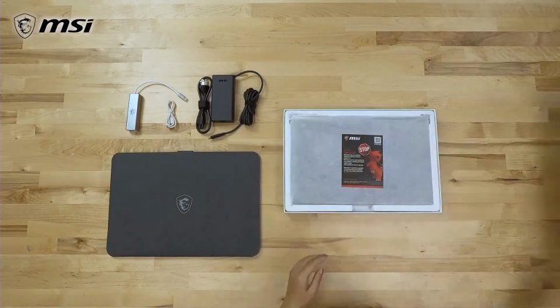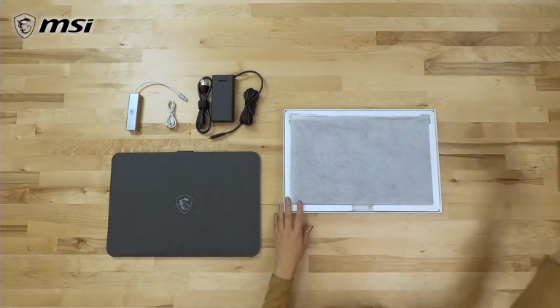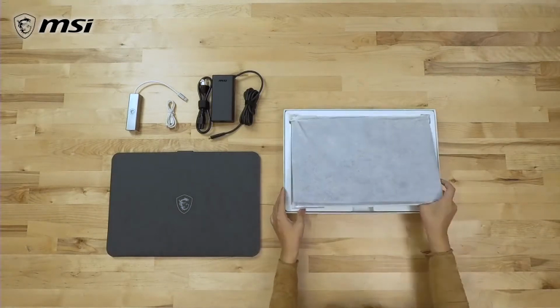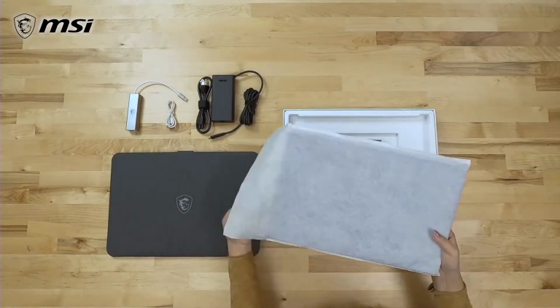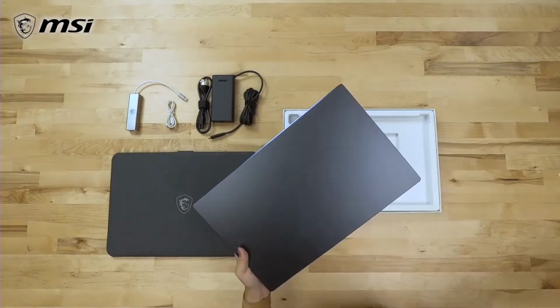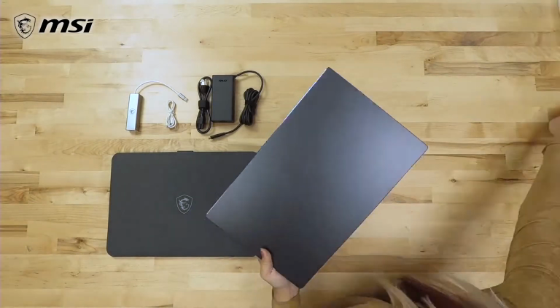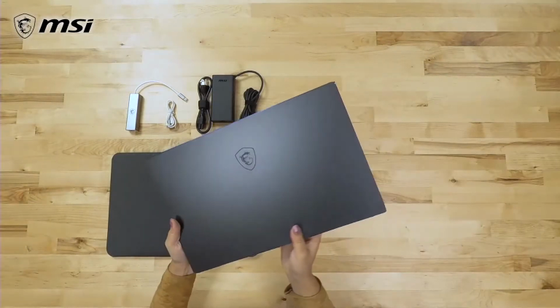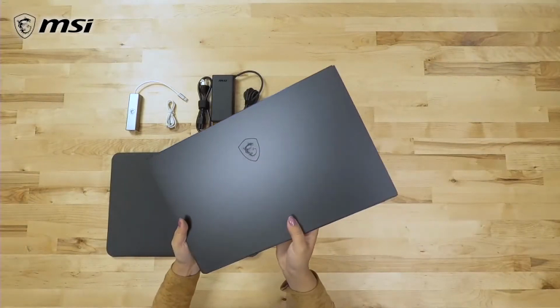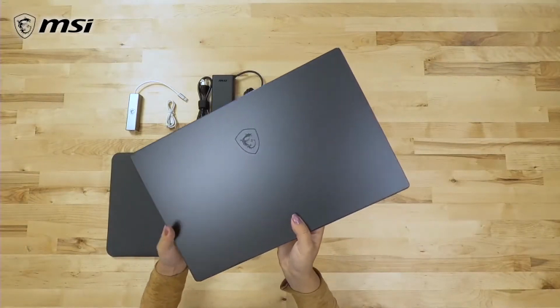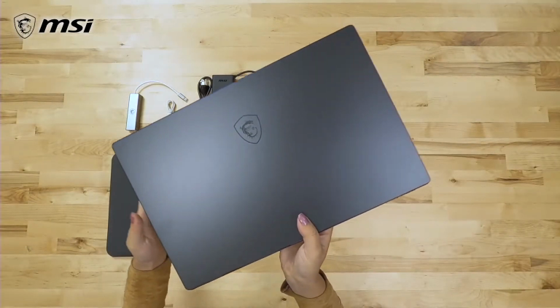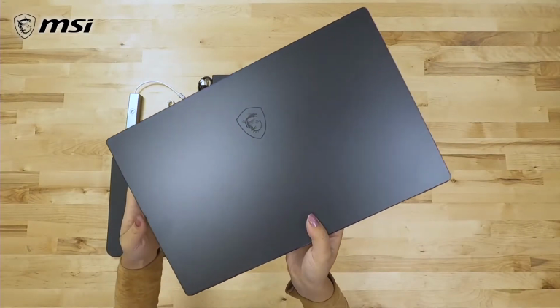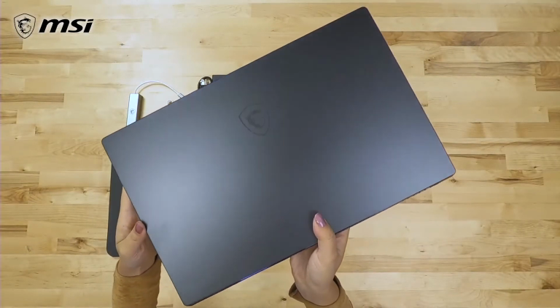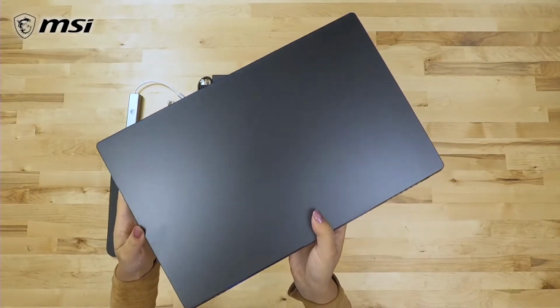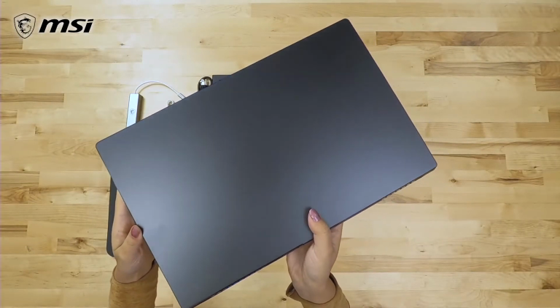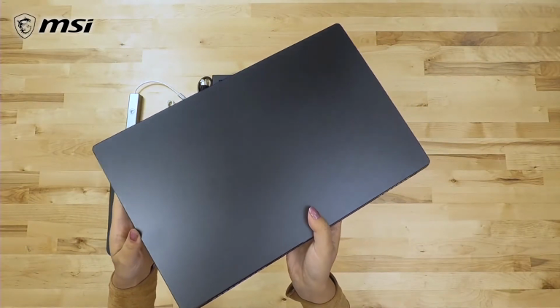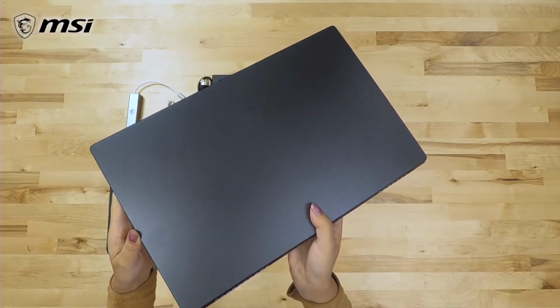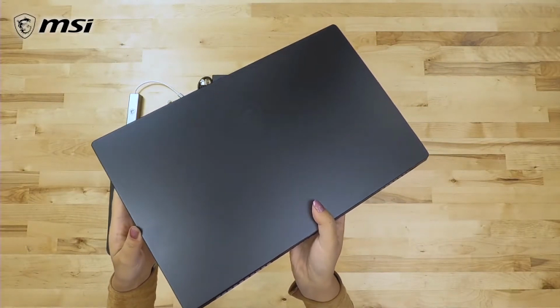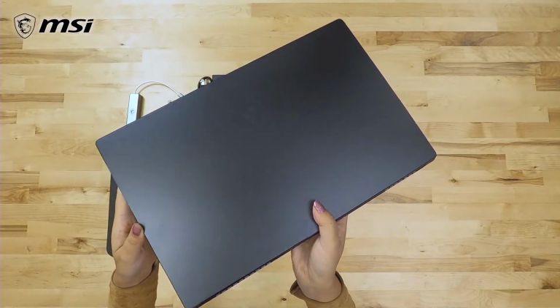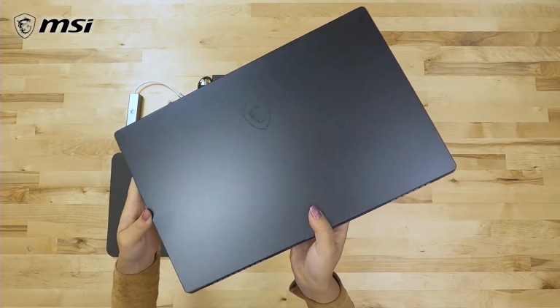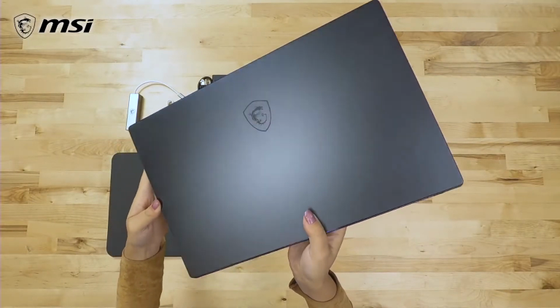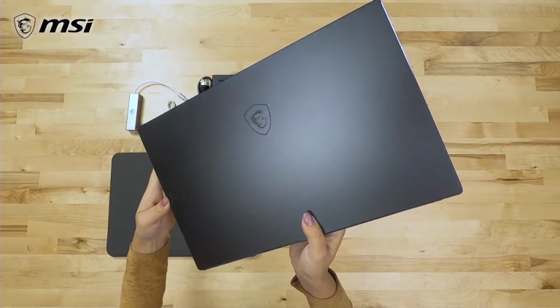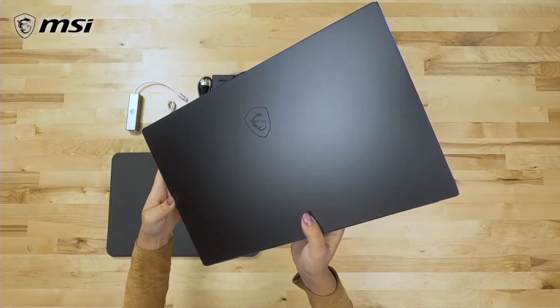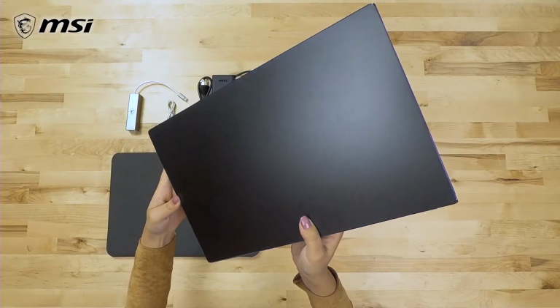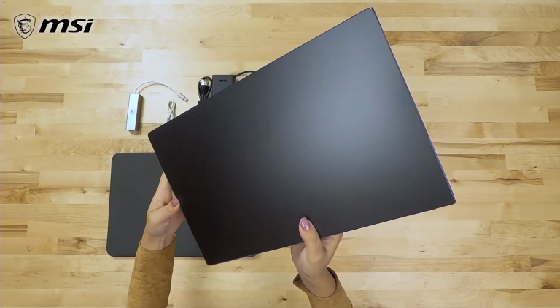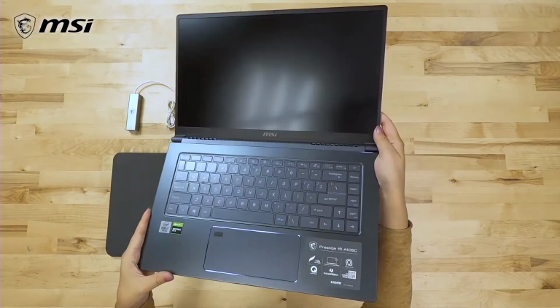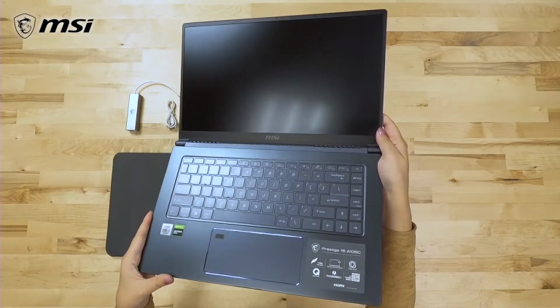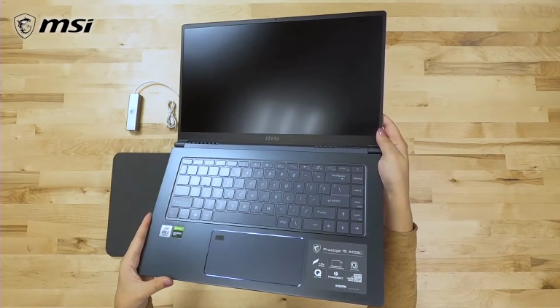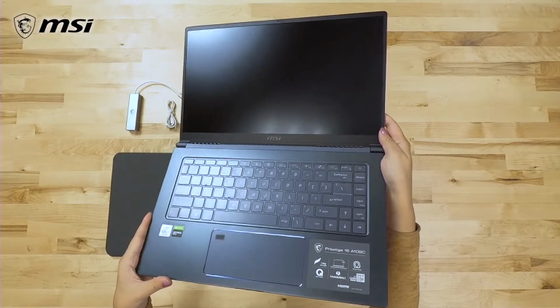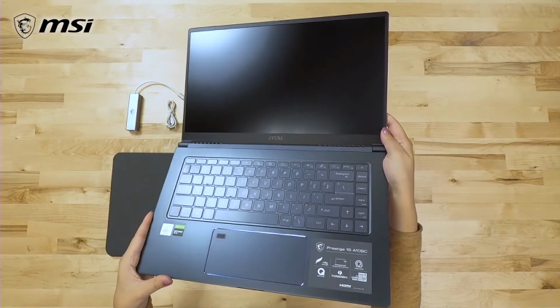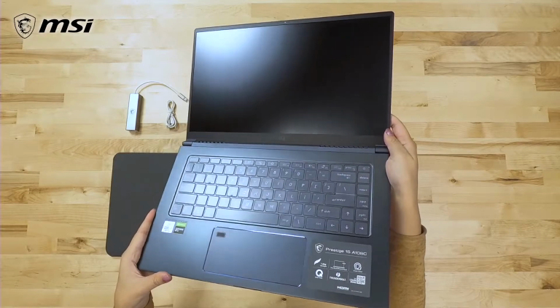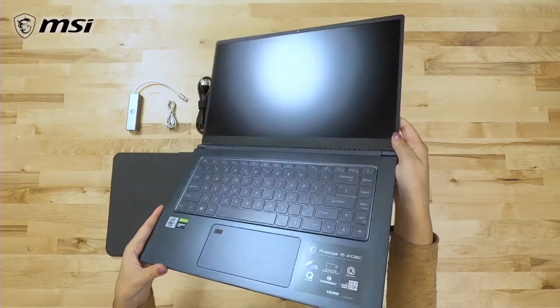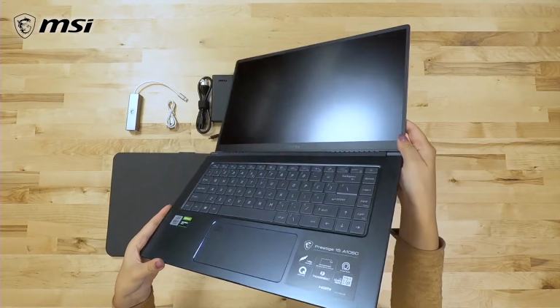Succeeding the PS63 Modern, the Prestige 15 also sports a dark grey body with blue diamond cut accents.